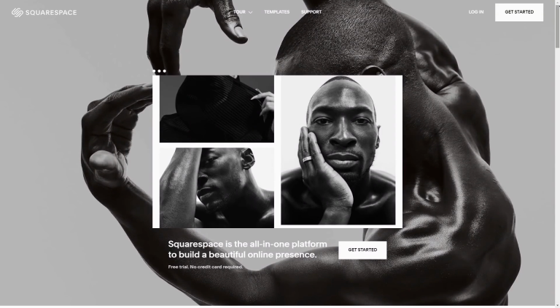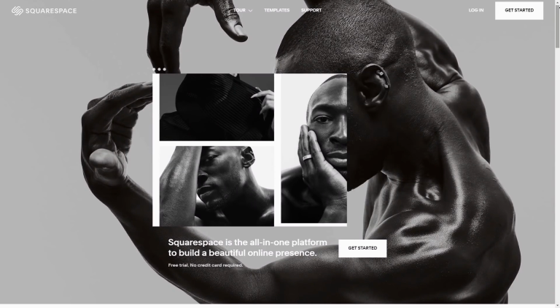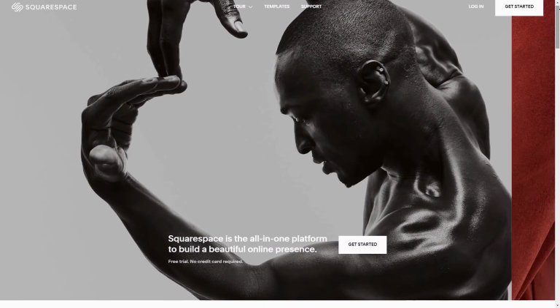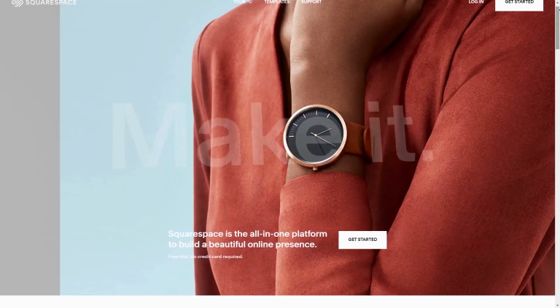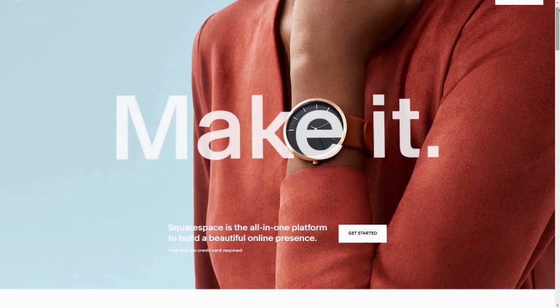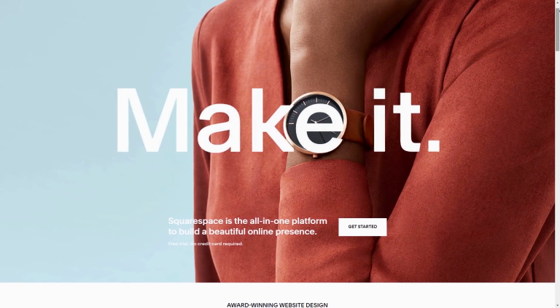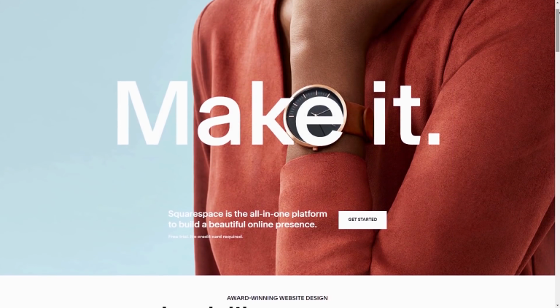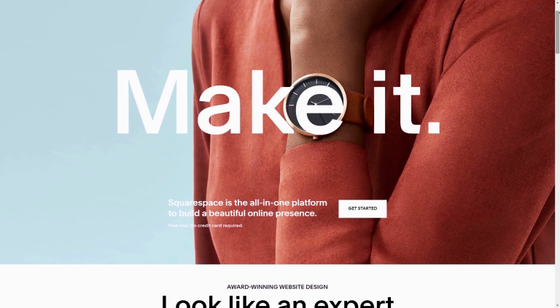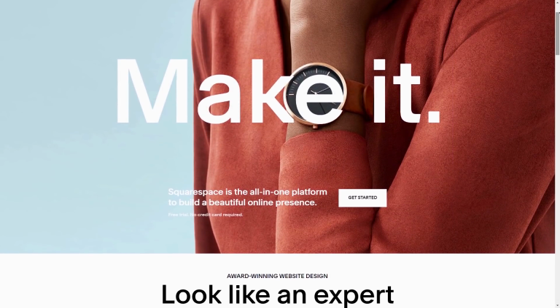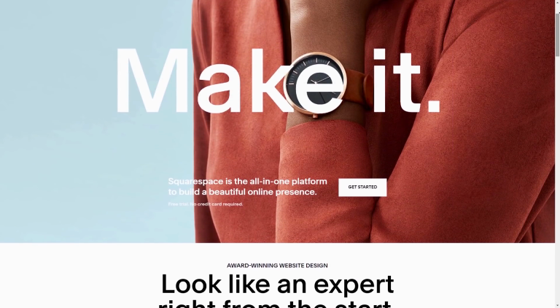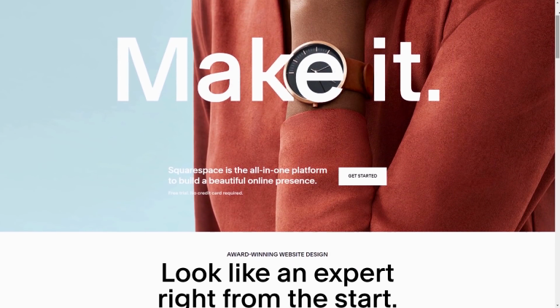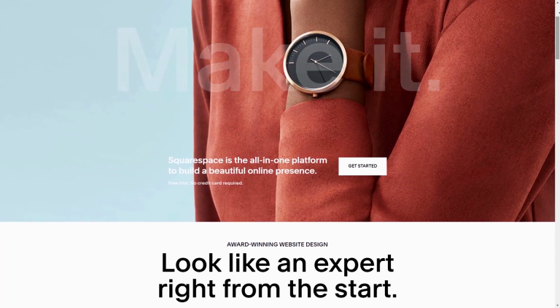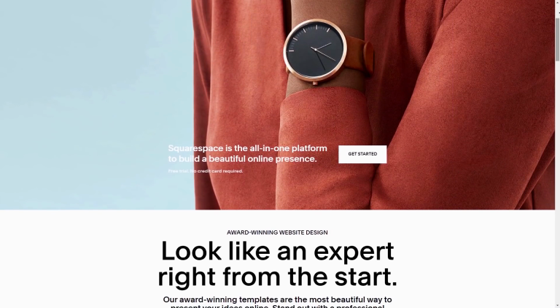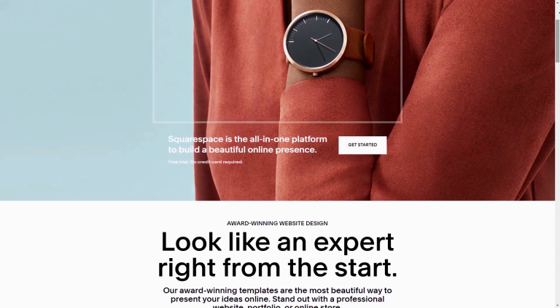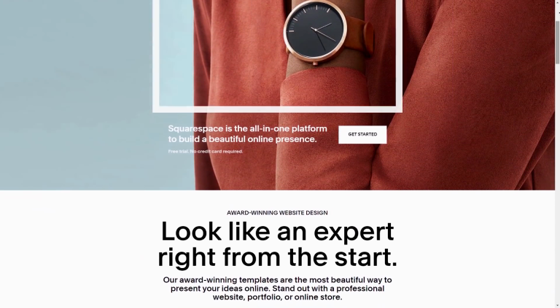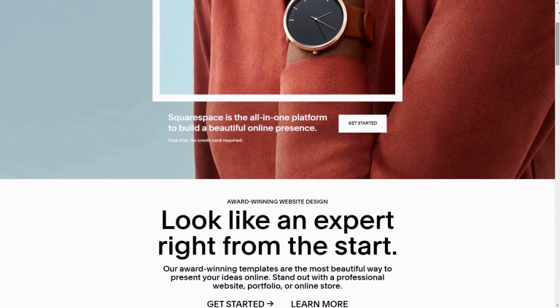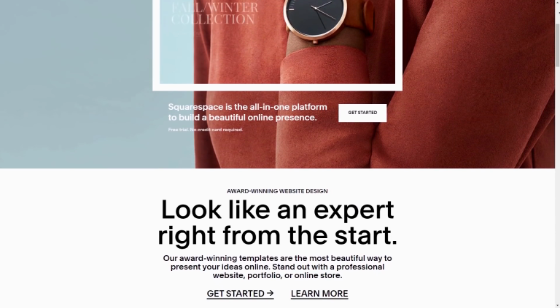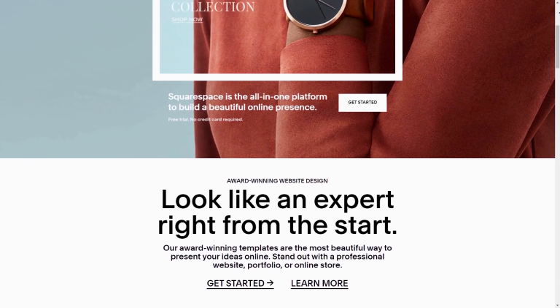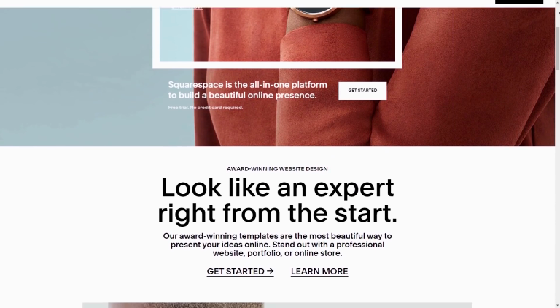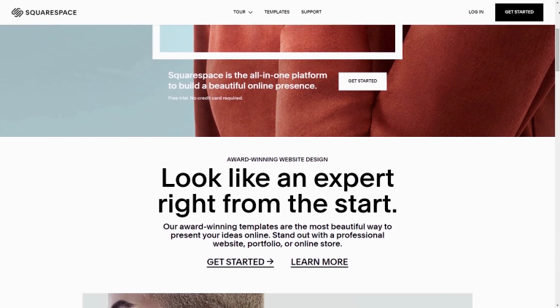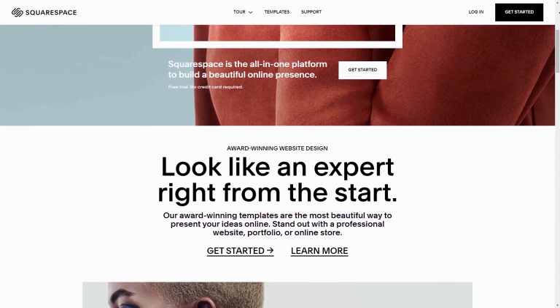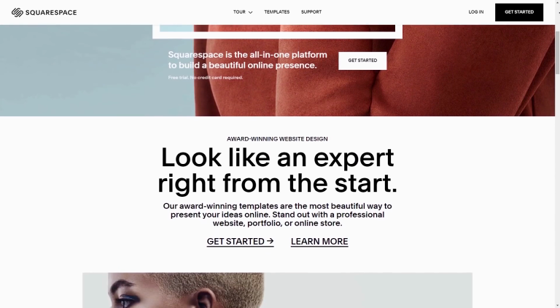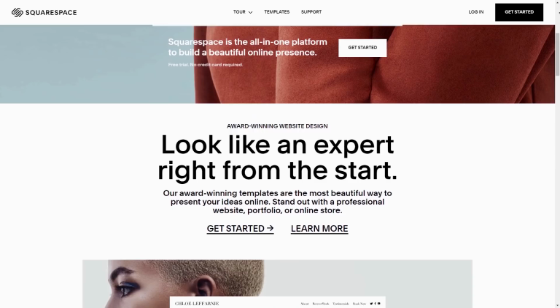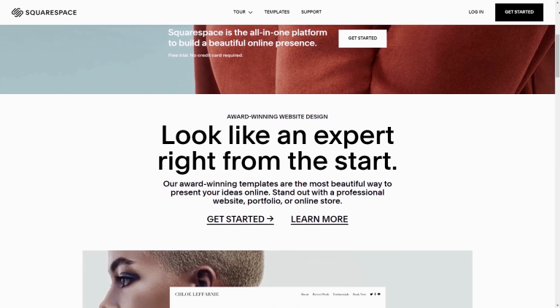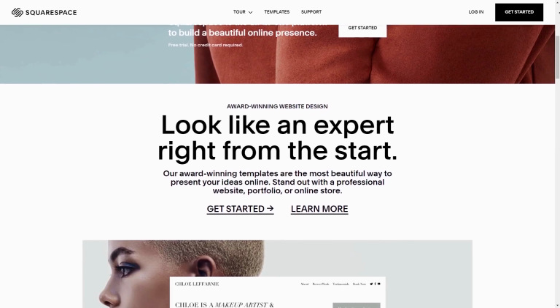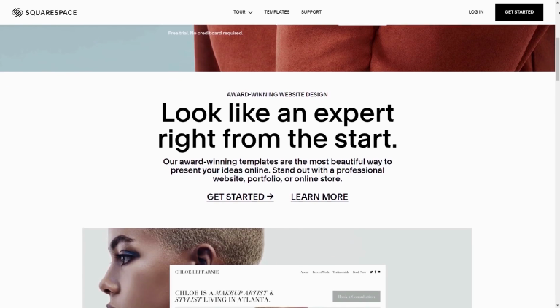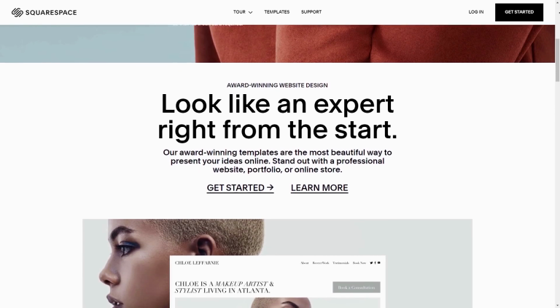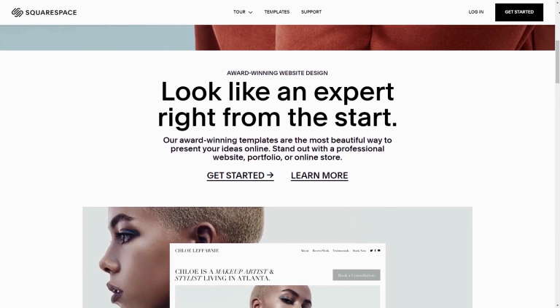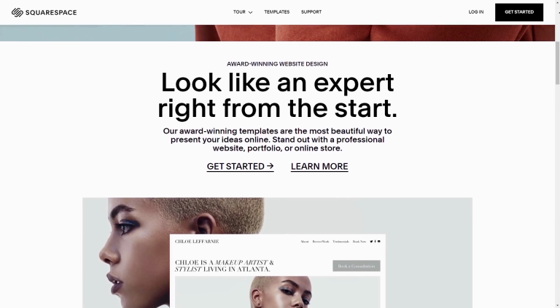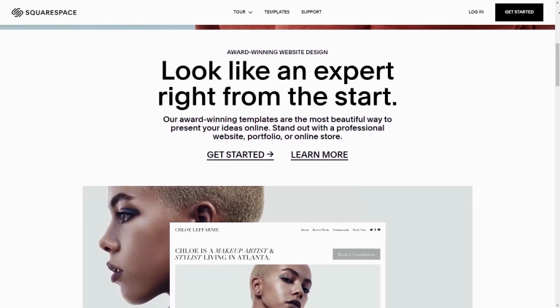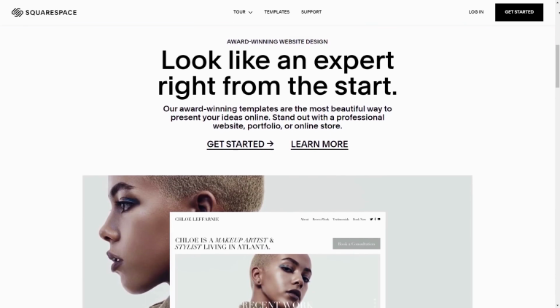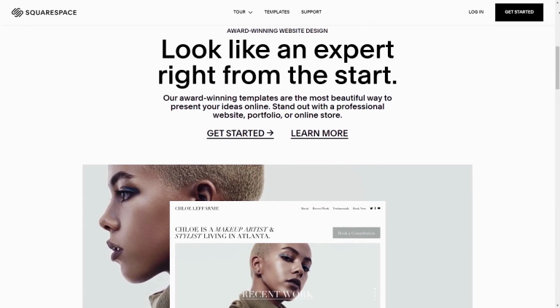This video is brought to you by Squarespace. Whether you need a domain, website or online store, make it with Squarespace.